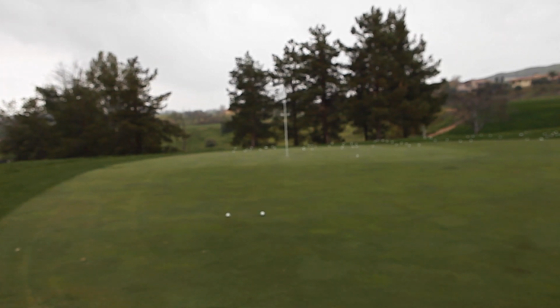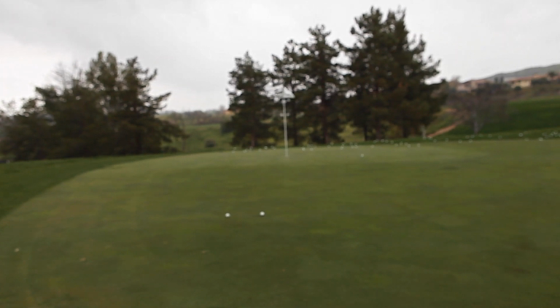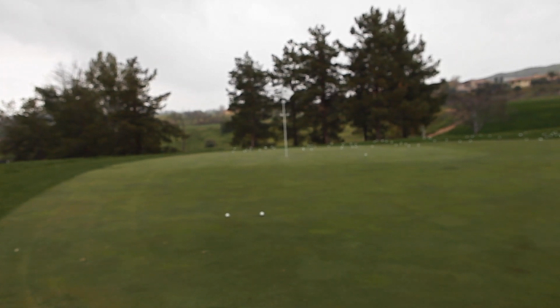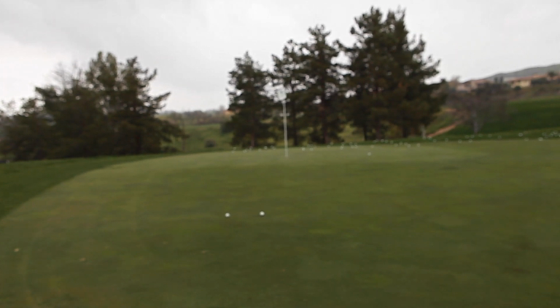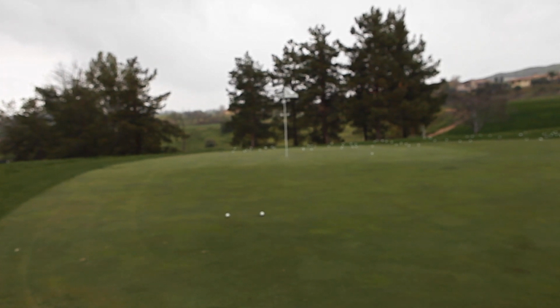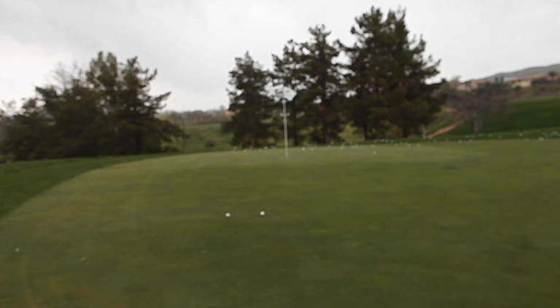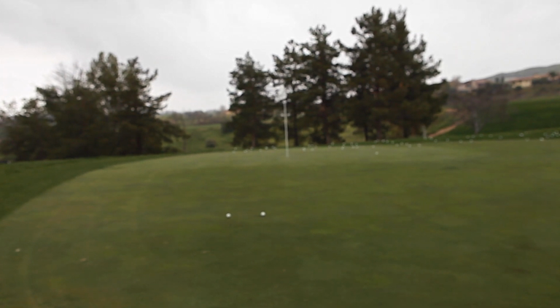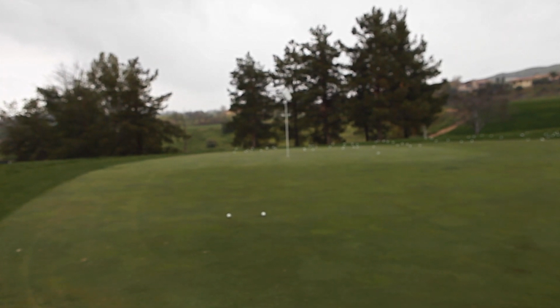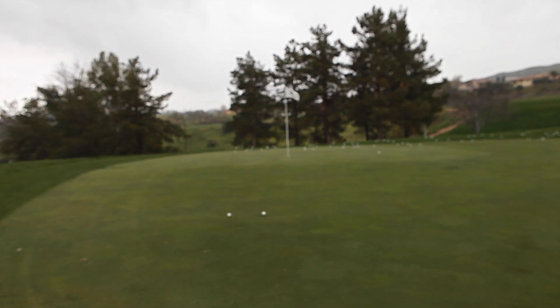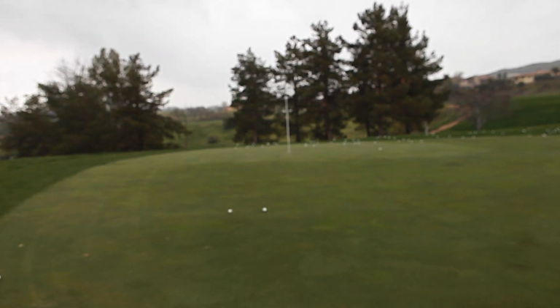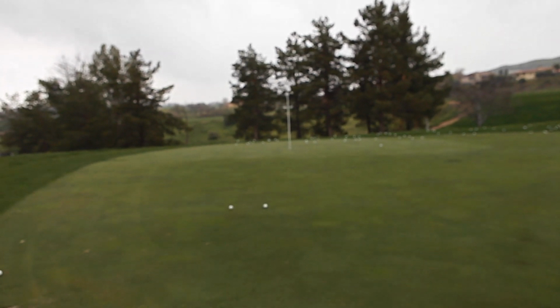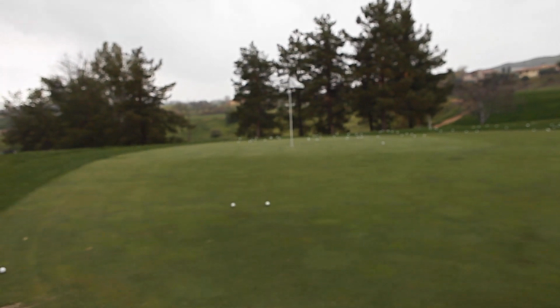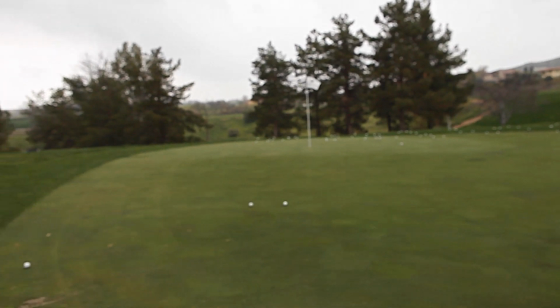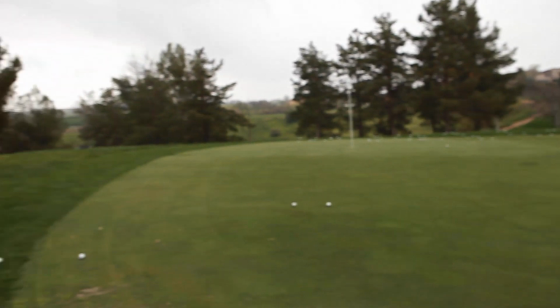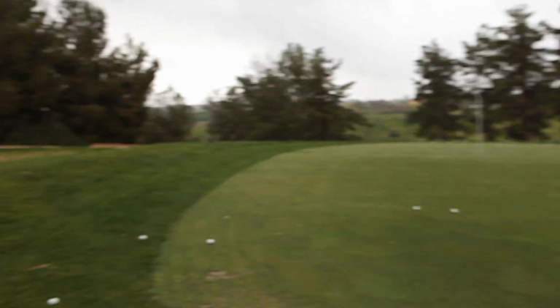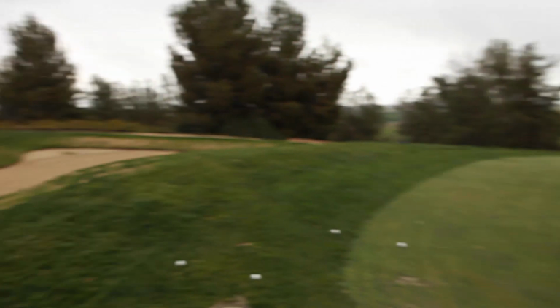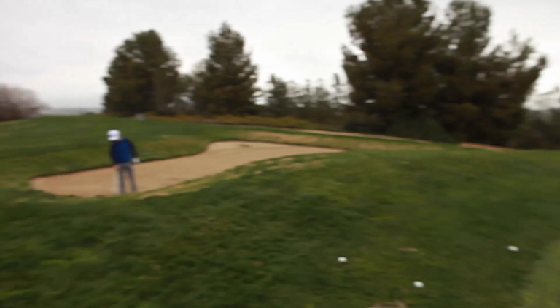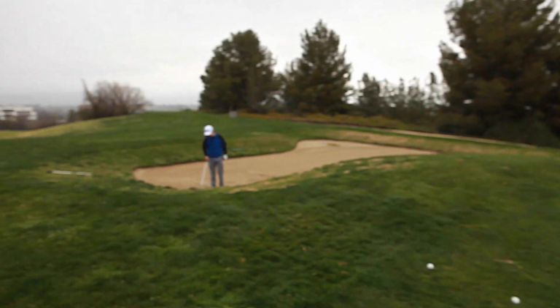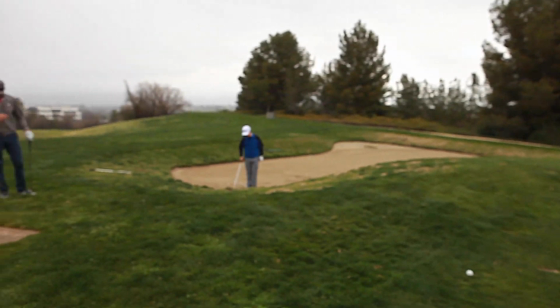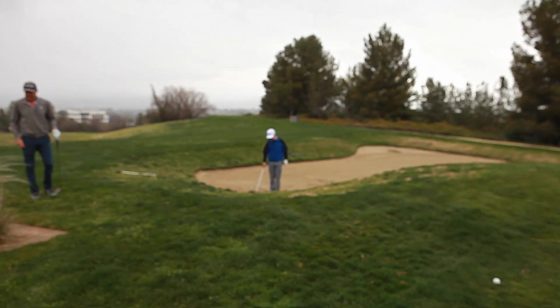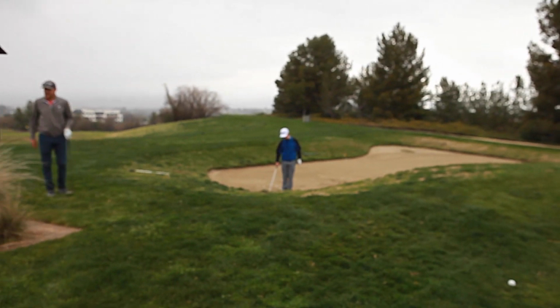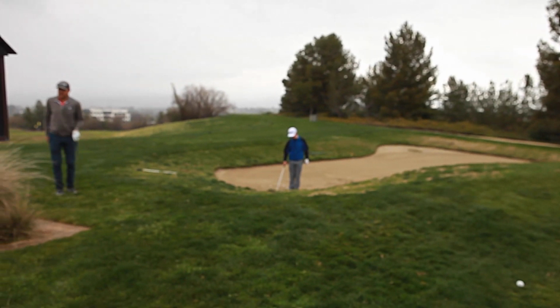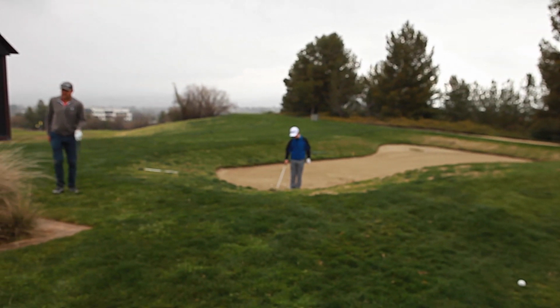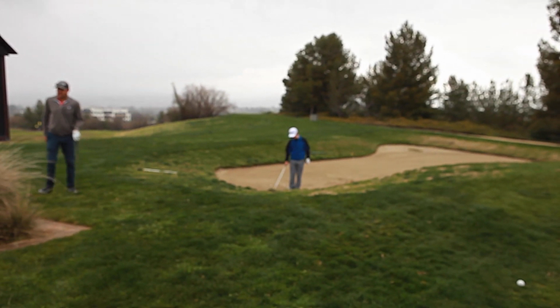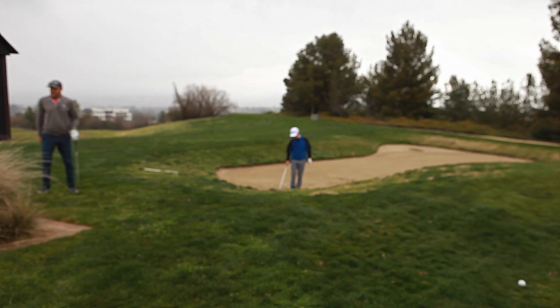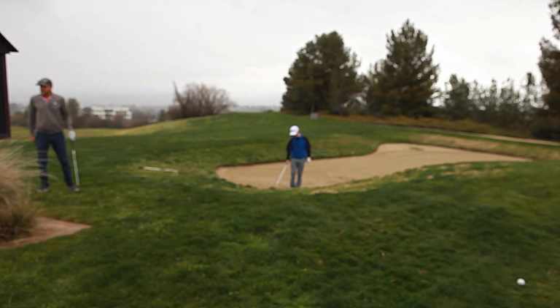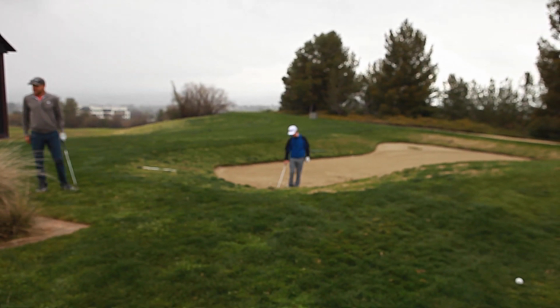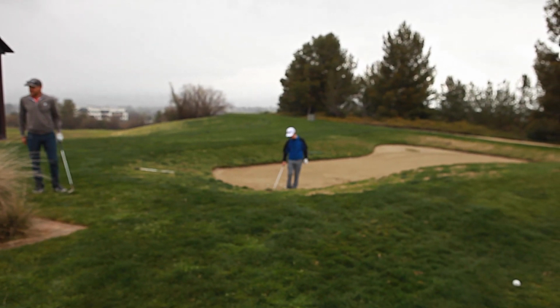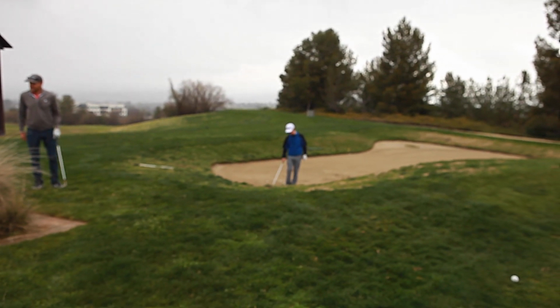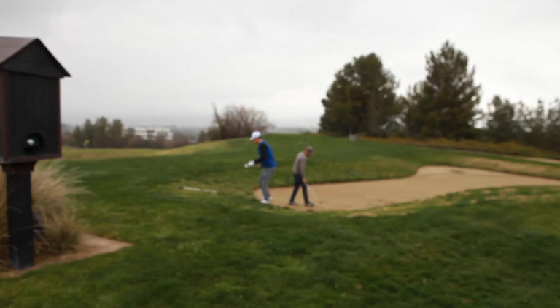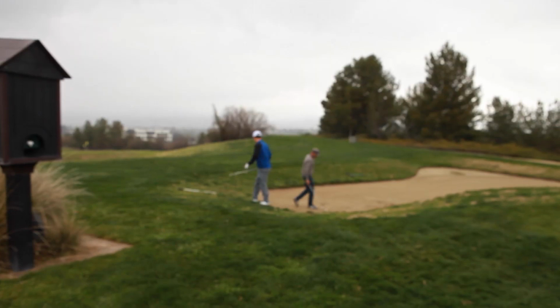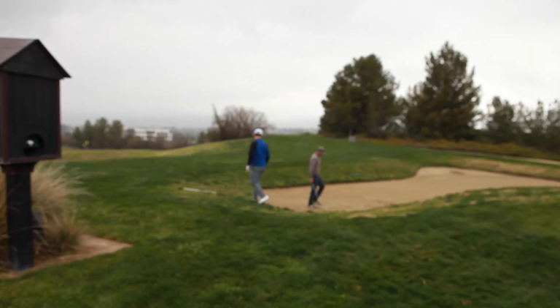Hit the collar but I'll still take that — it's a good shot. We're just trying to give ourselves a chance to make par here. Let's try that, Mark.